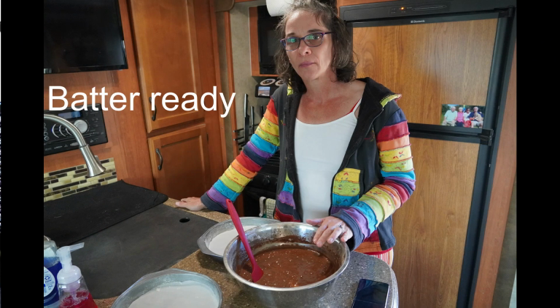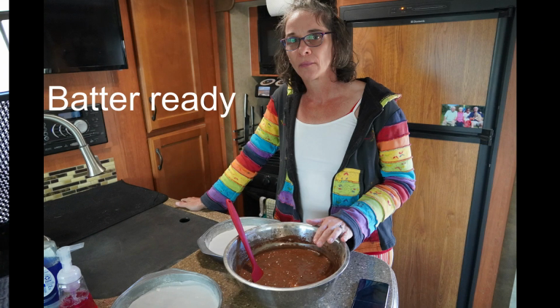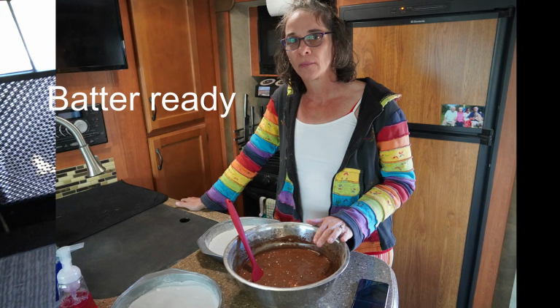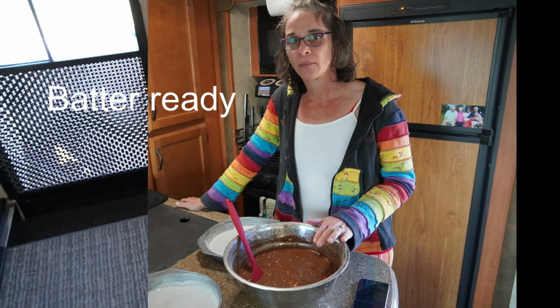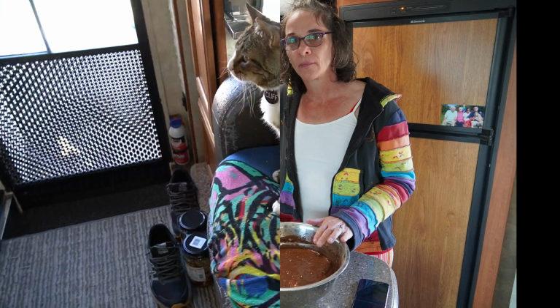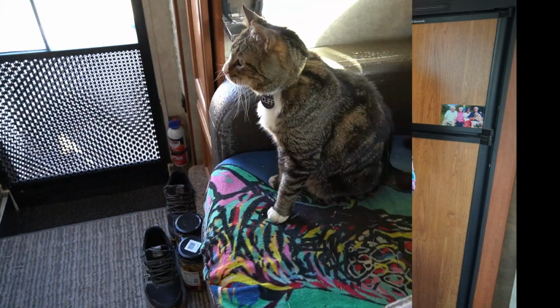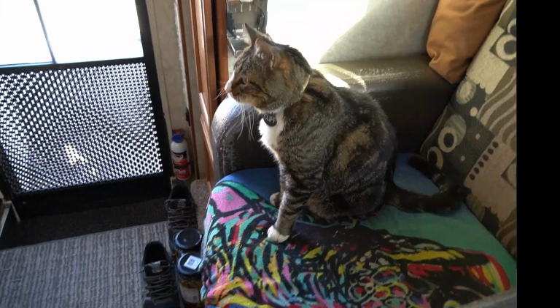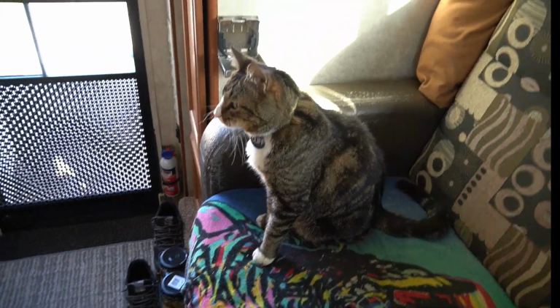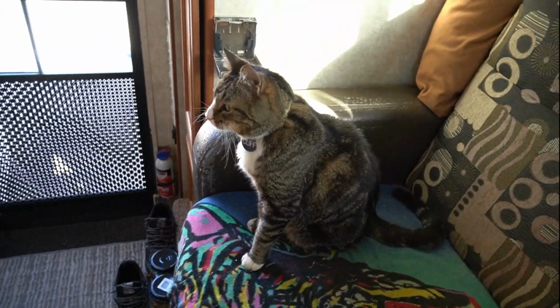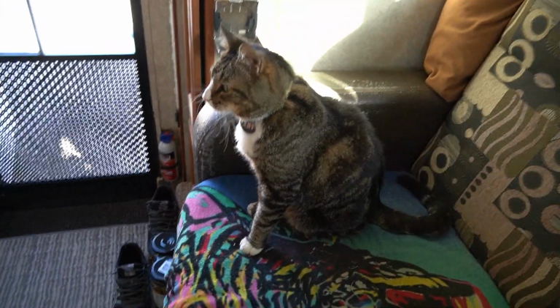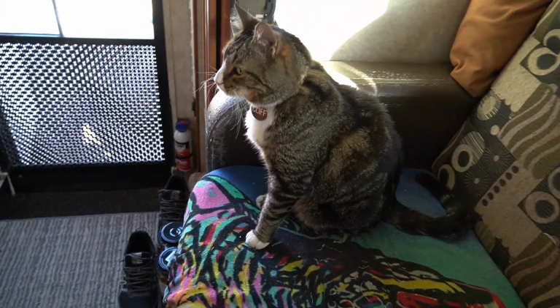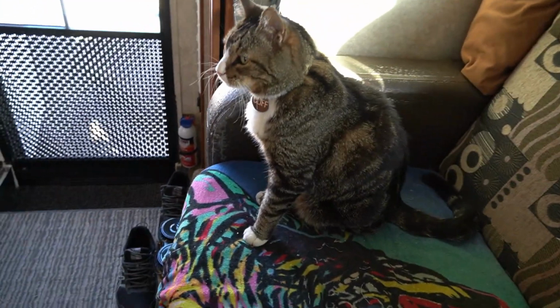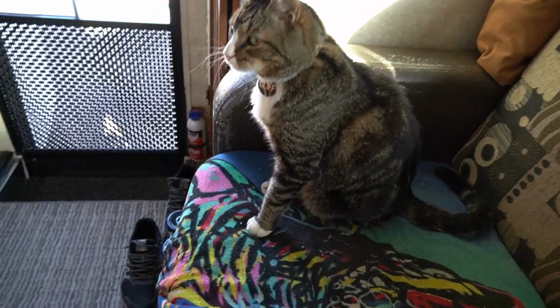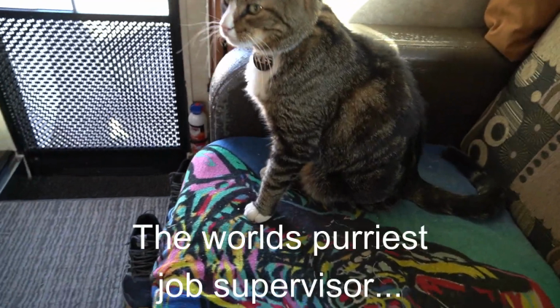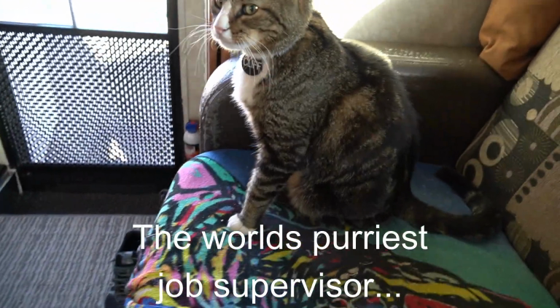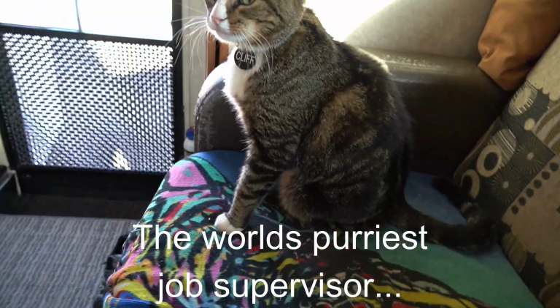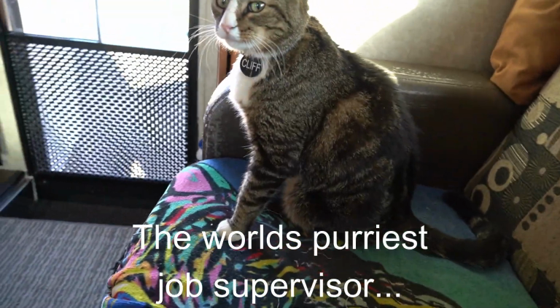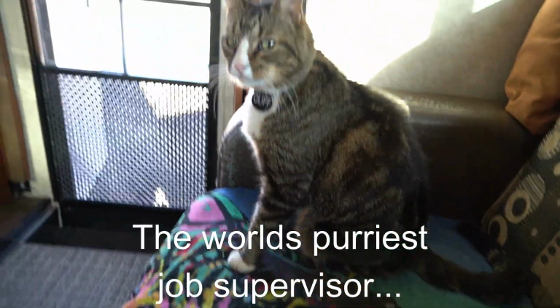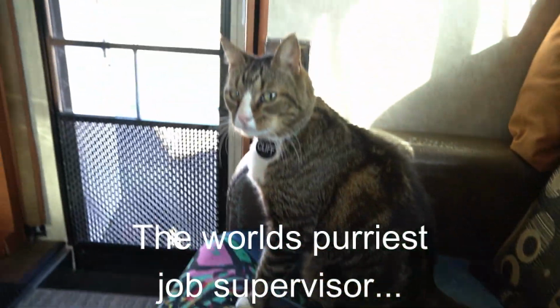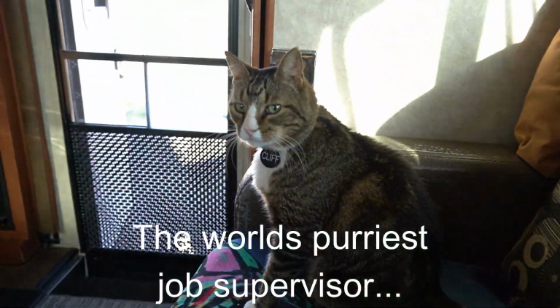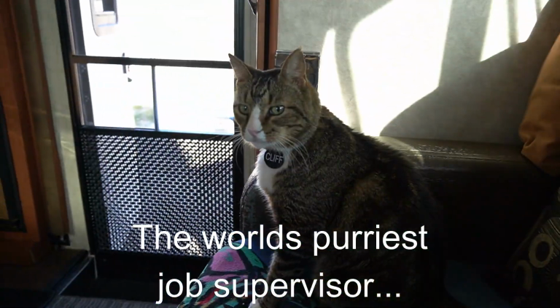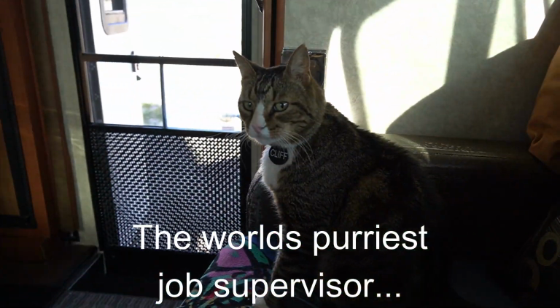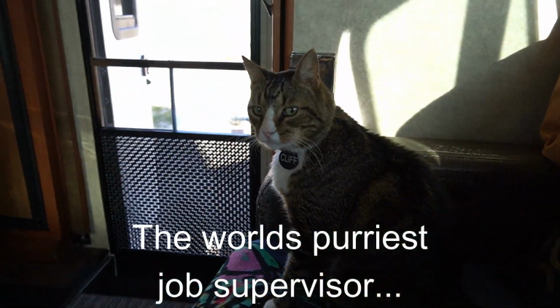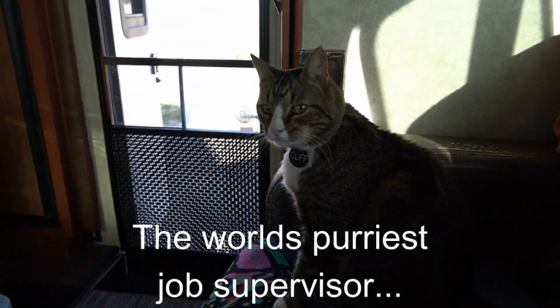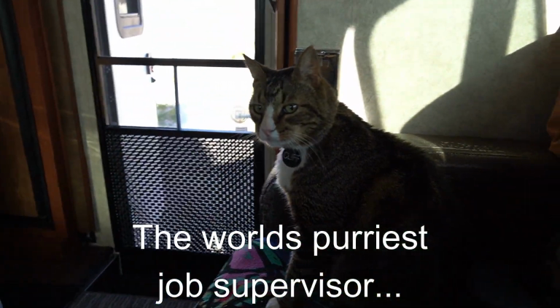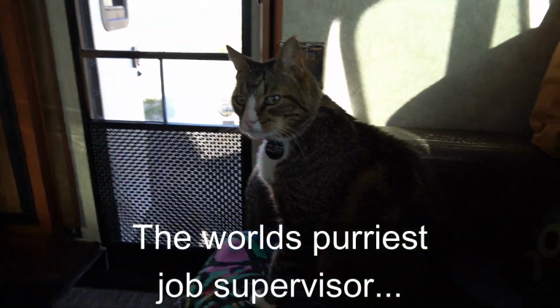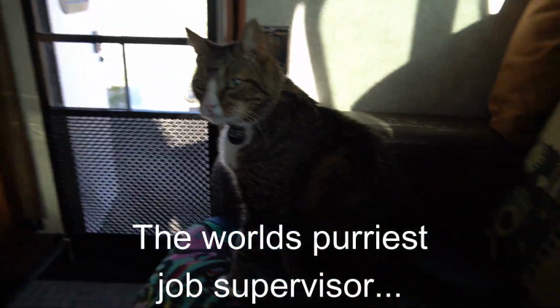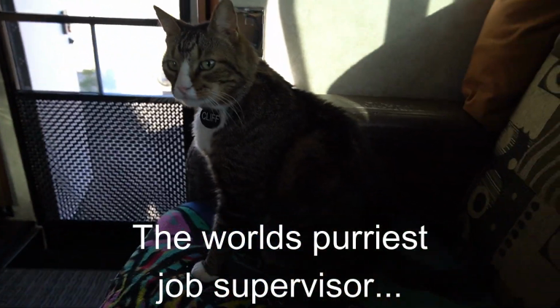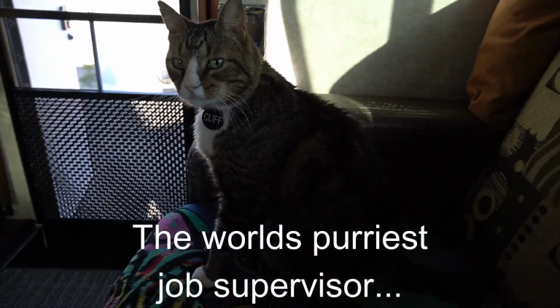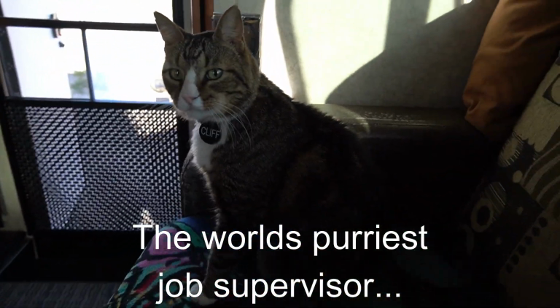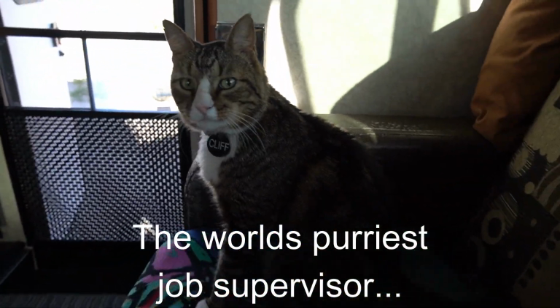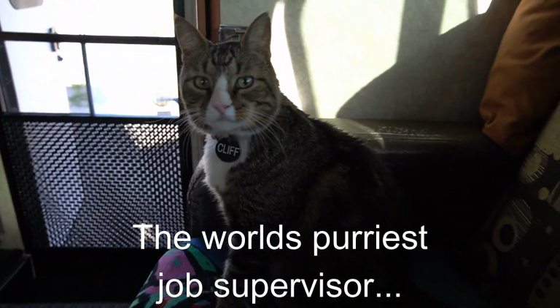This is Eileen's supervisor, Mr. Cliff the wonder cat.